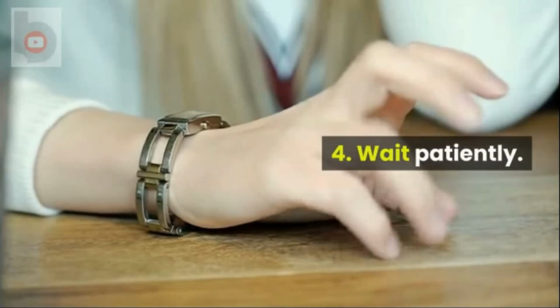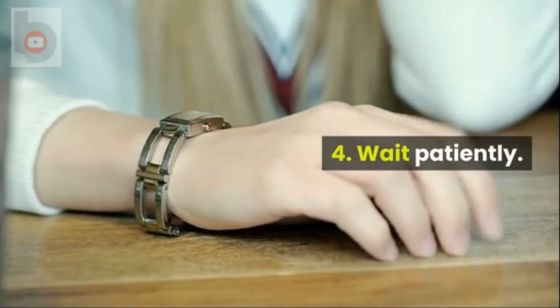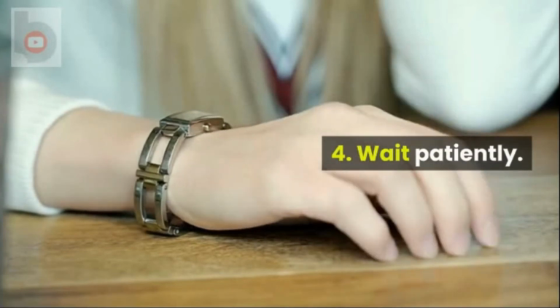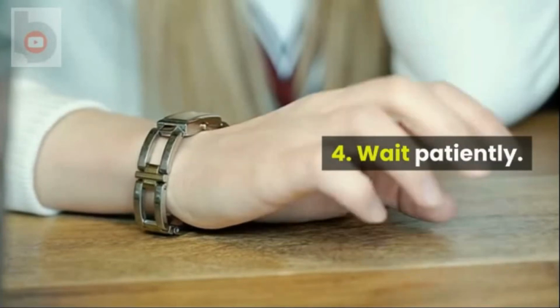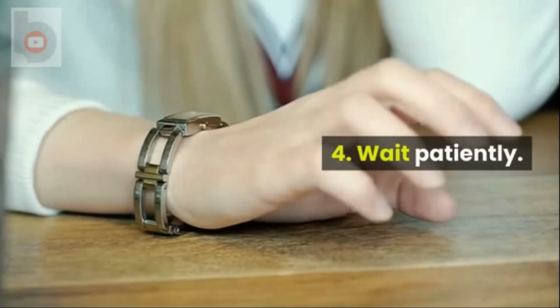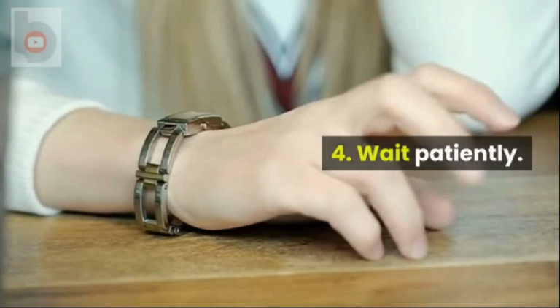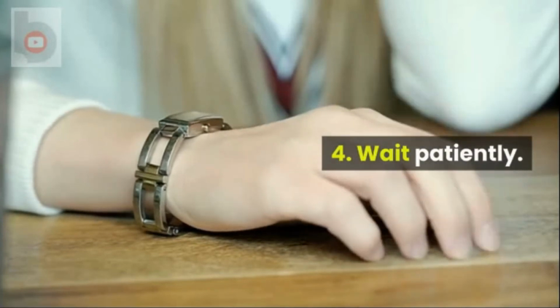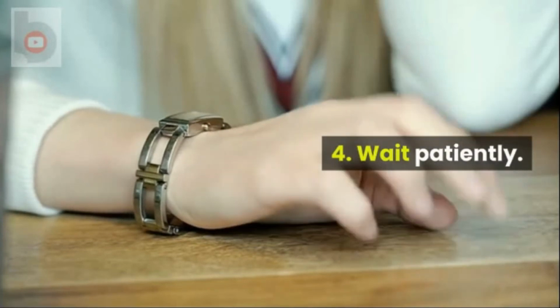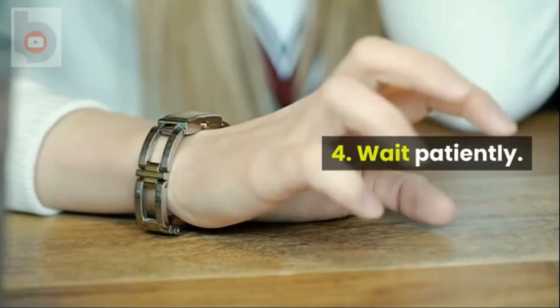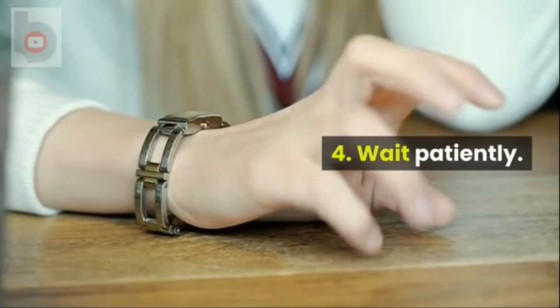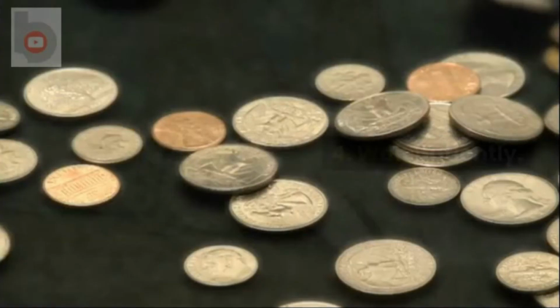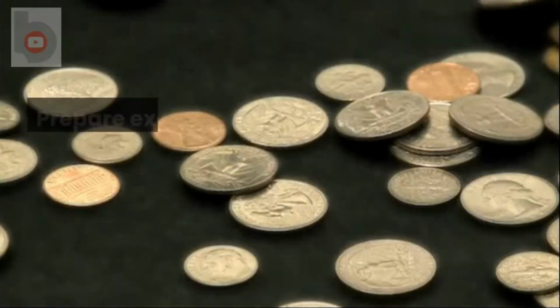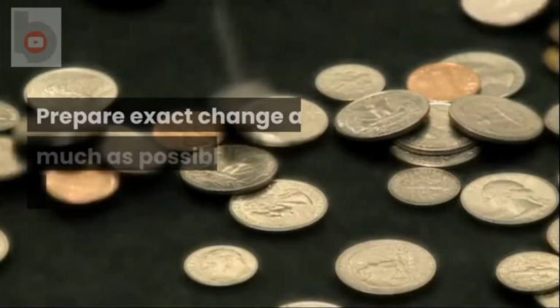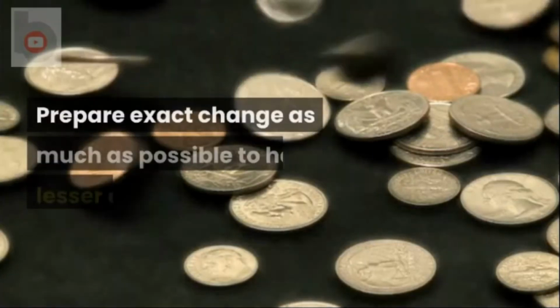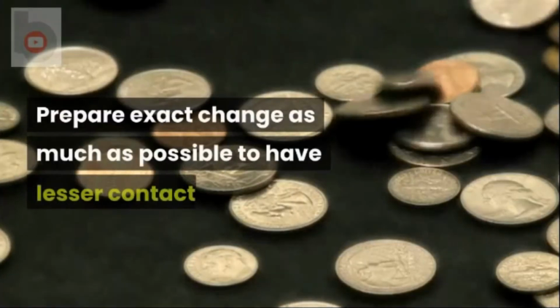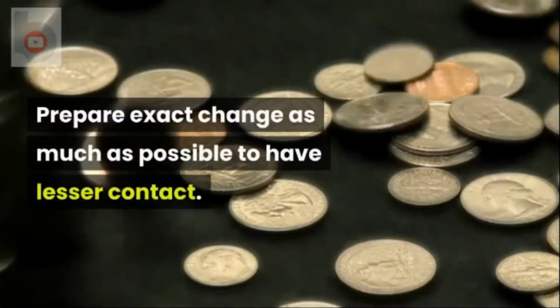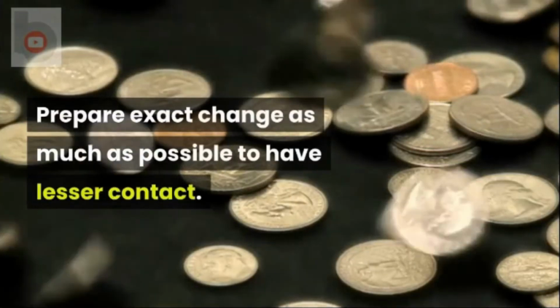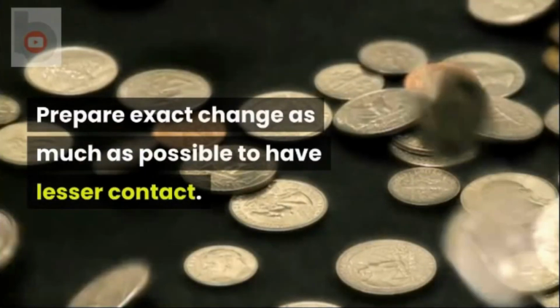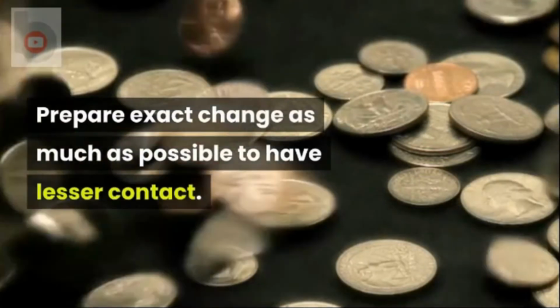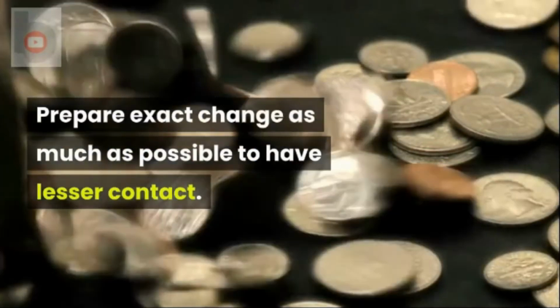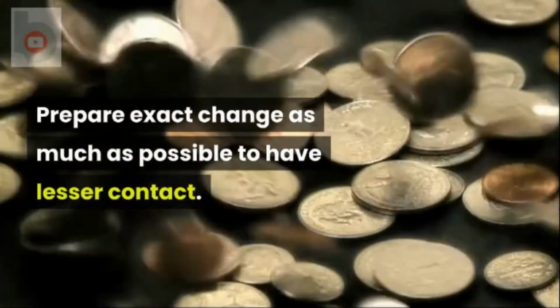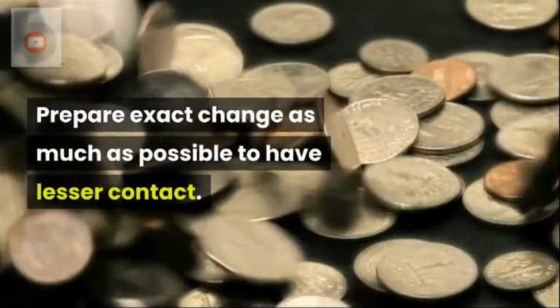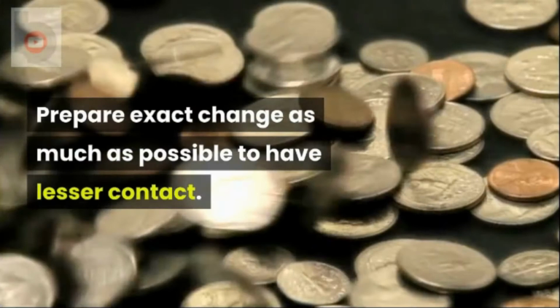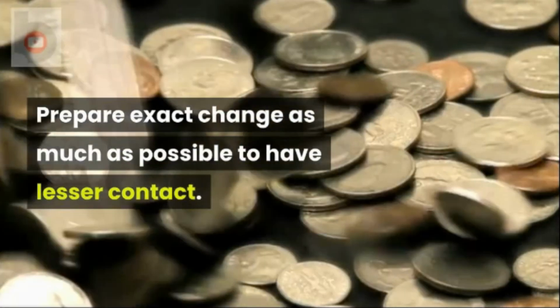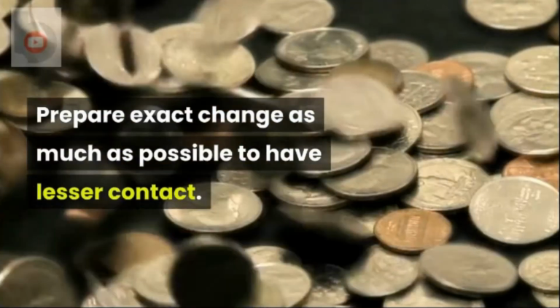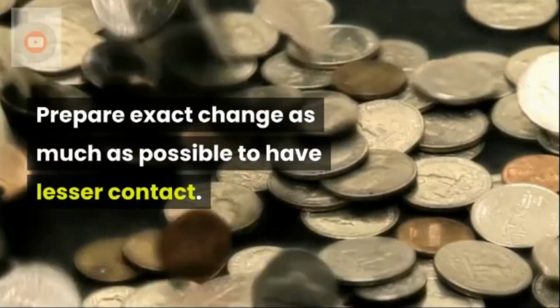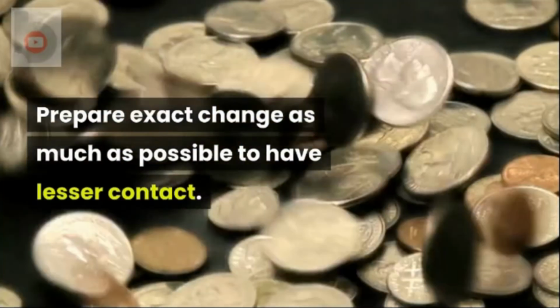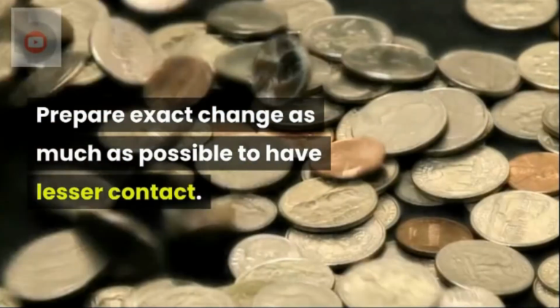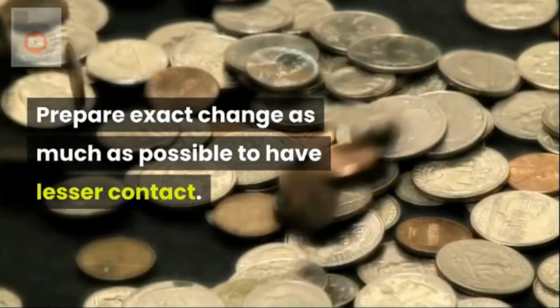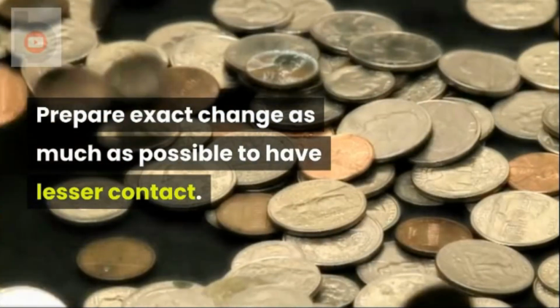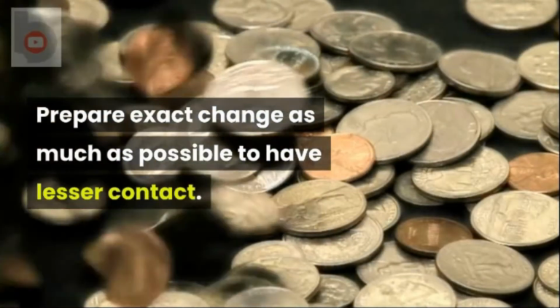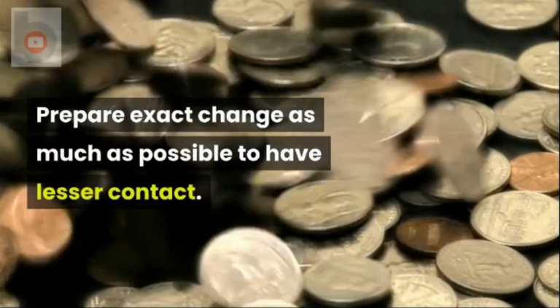Tip 4: Wait patiently. Prepare exact change as much as possible to have lesser contact.